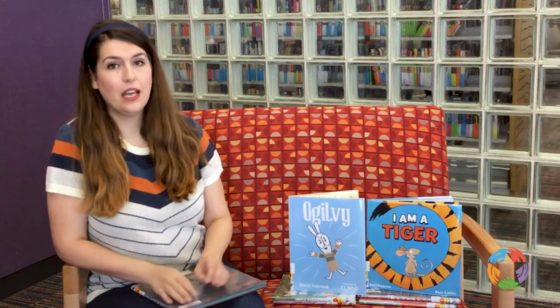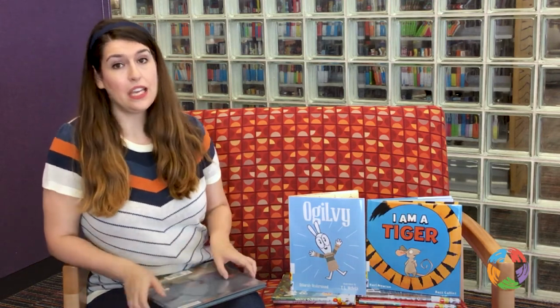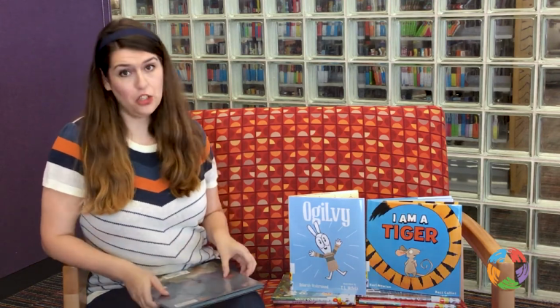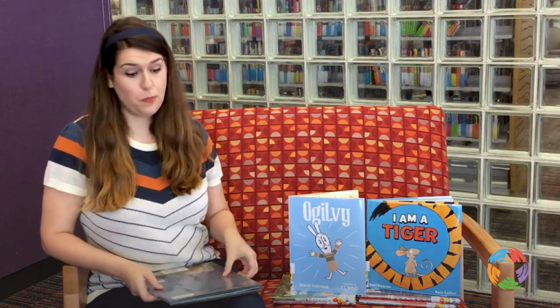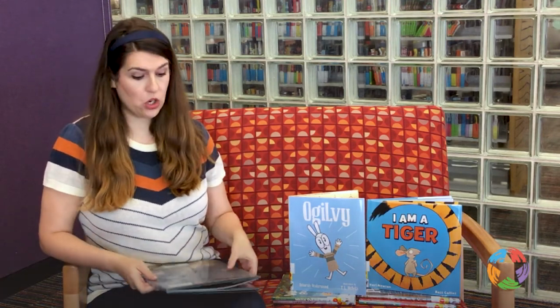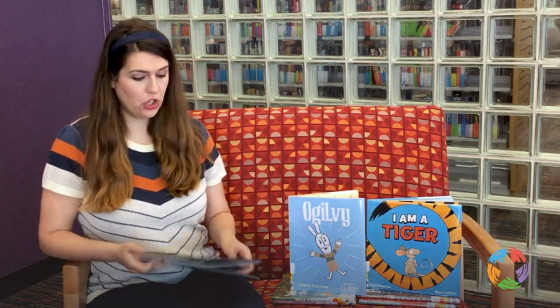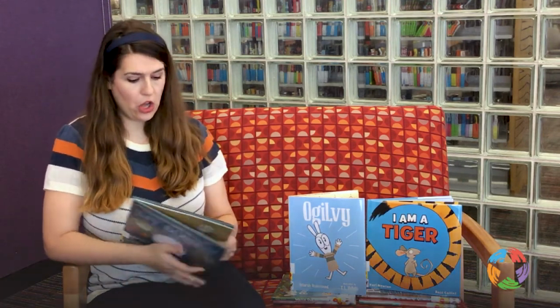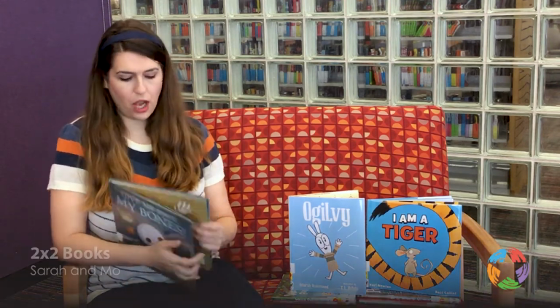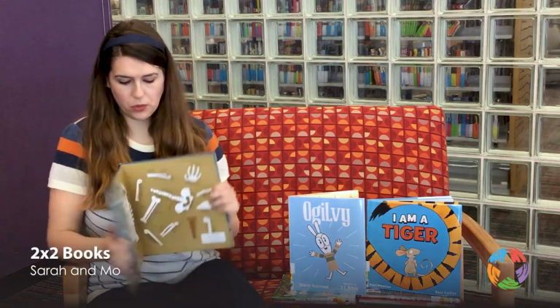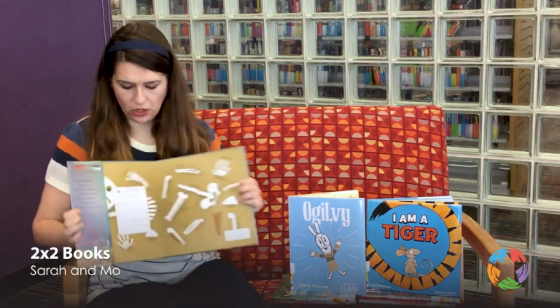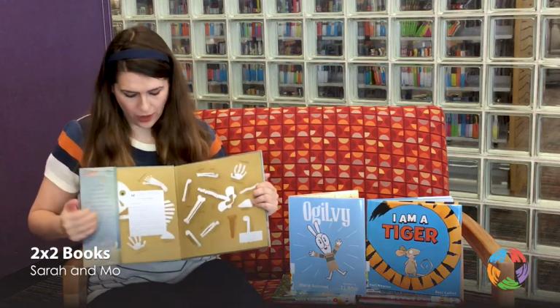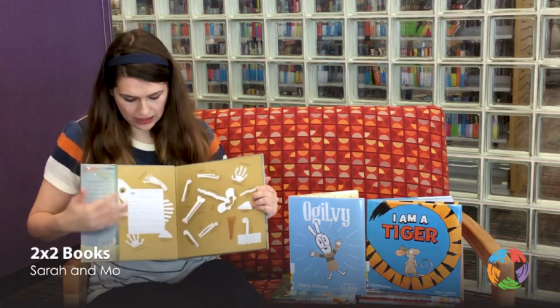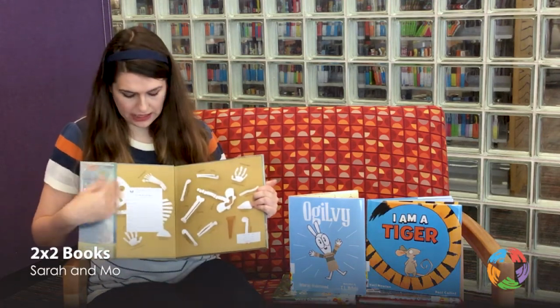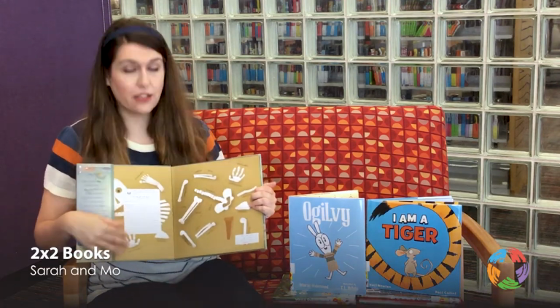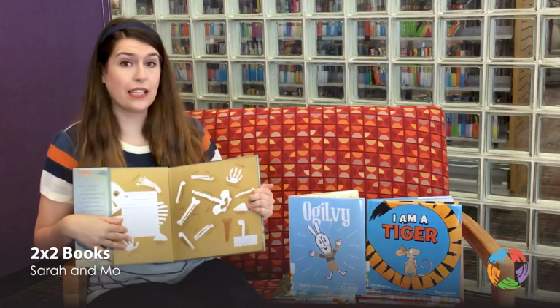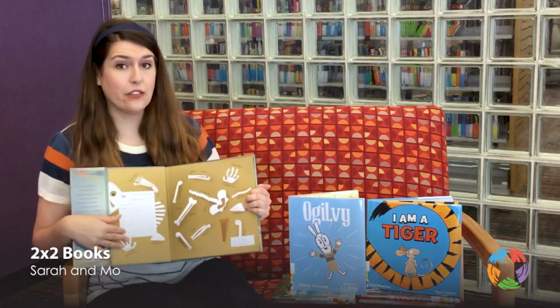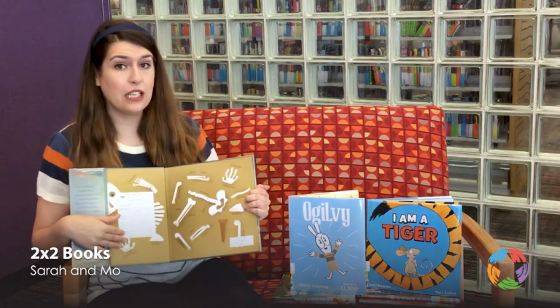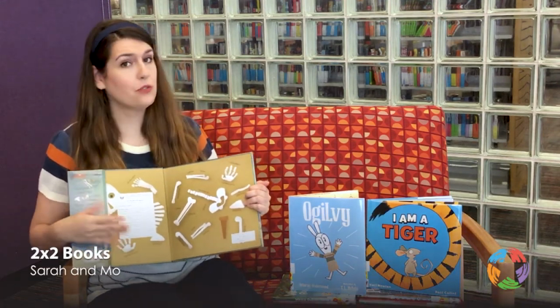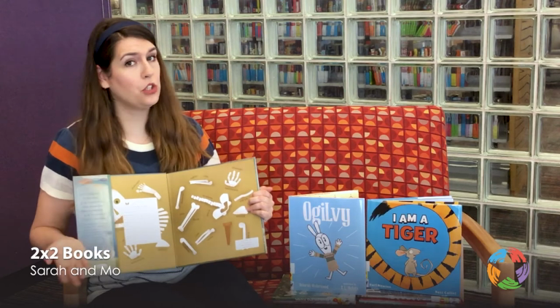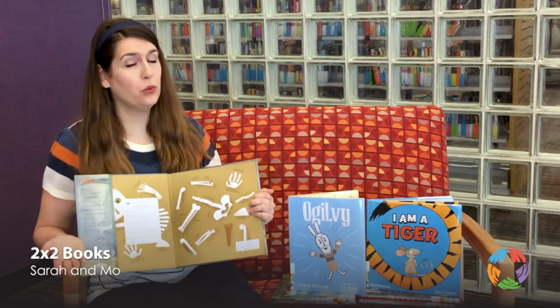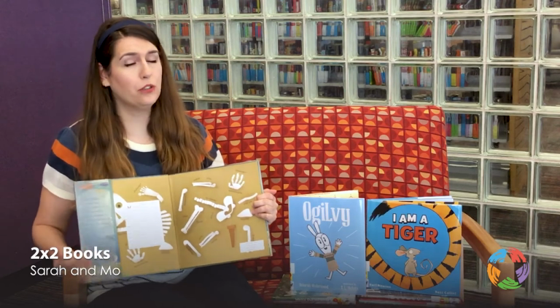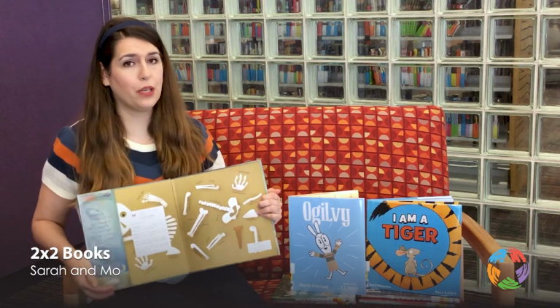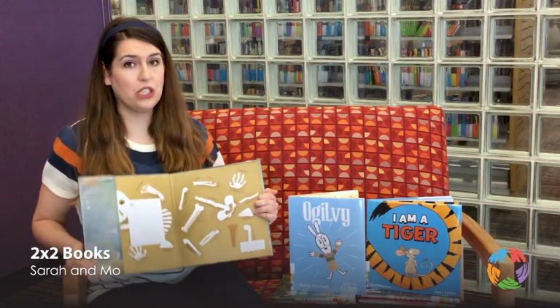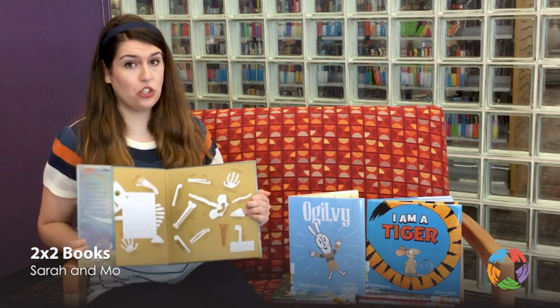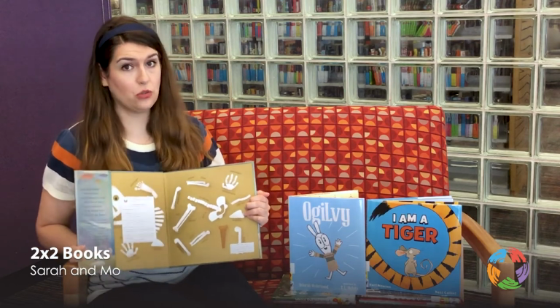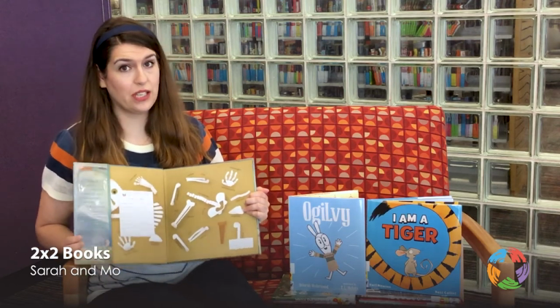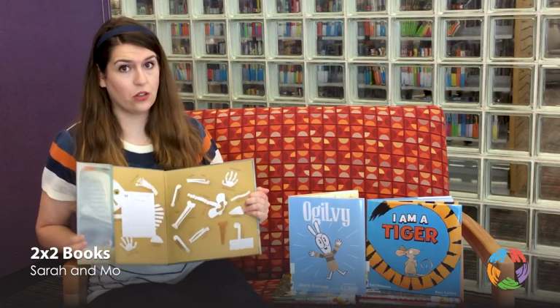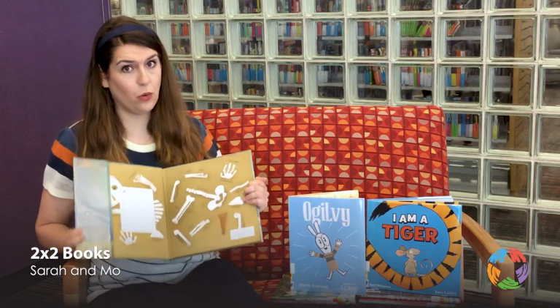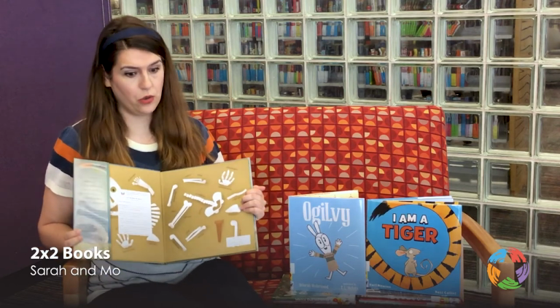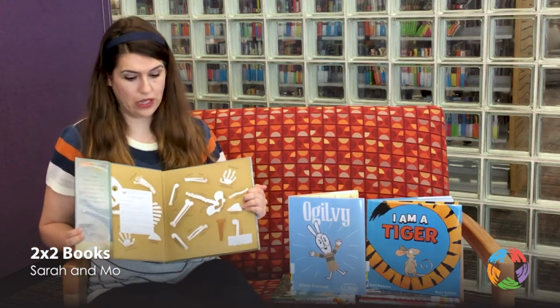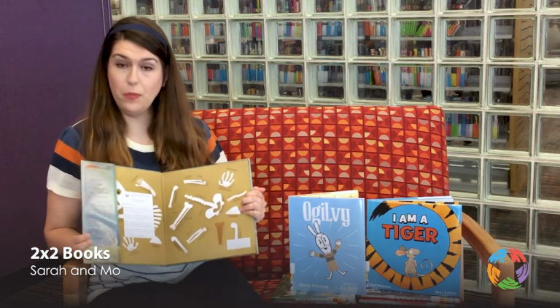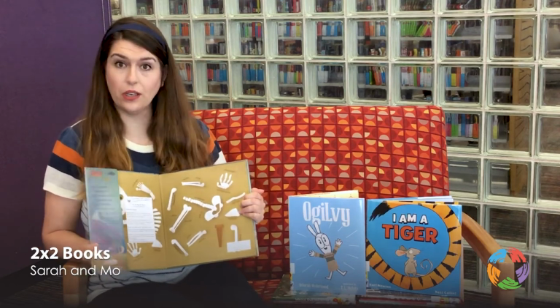Each book comes with a great list of activities for you and your family to do together while you read the book.